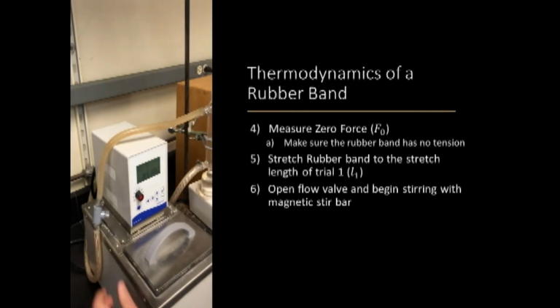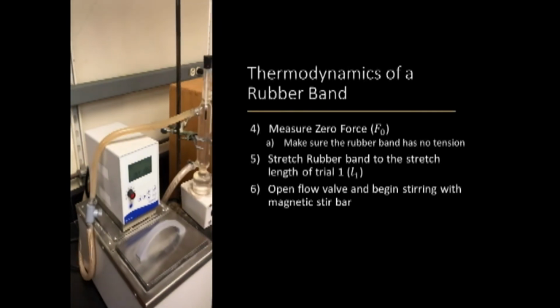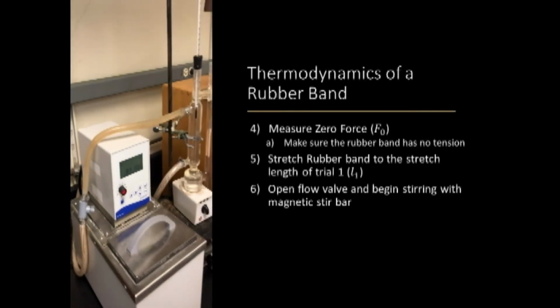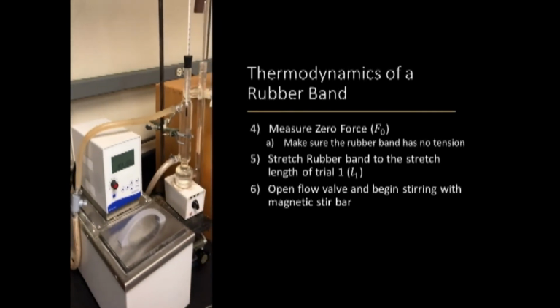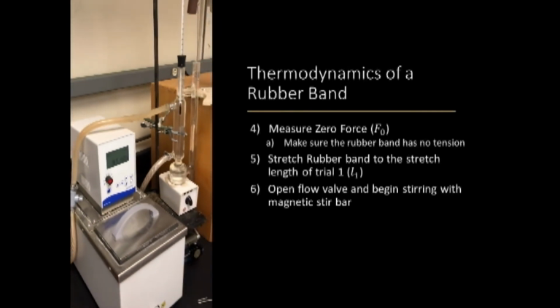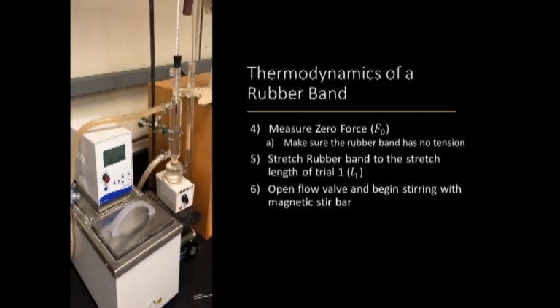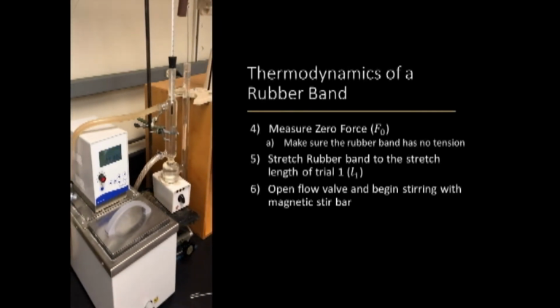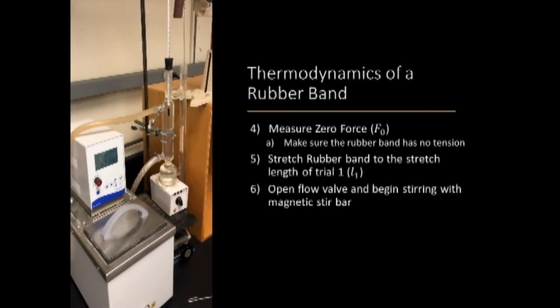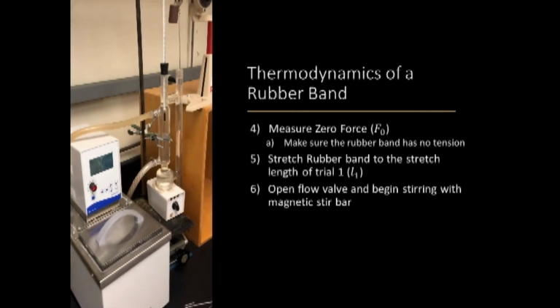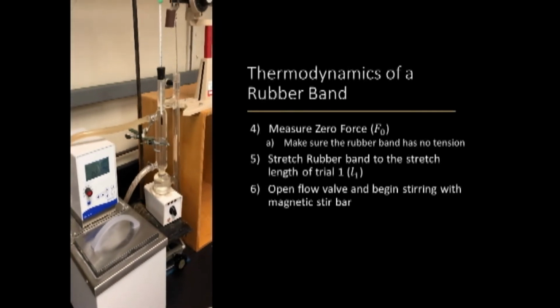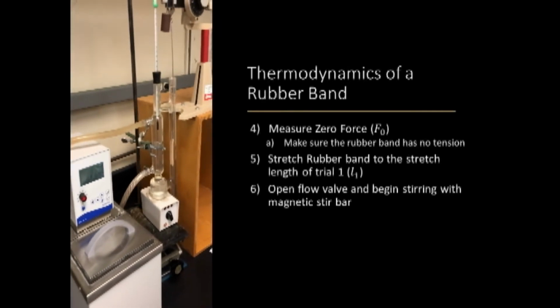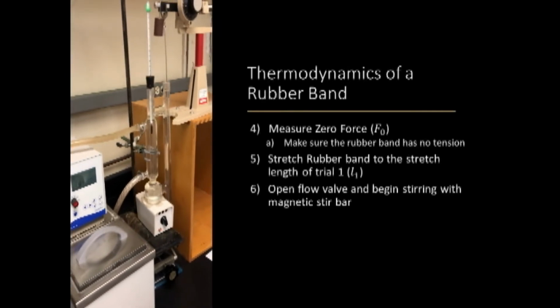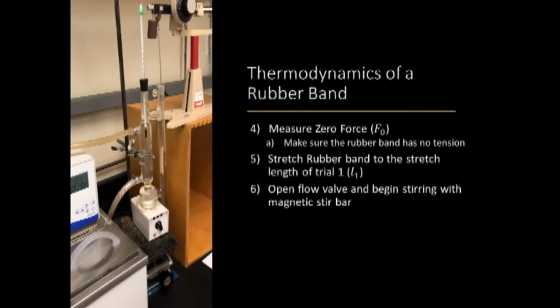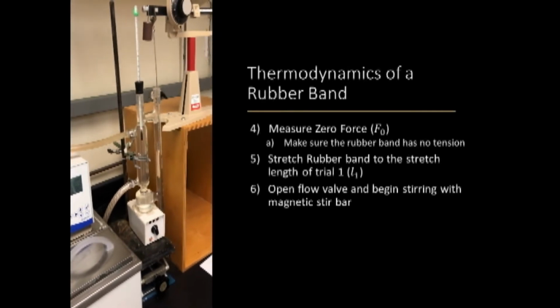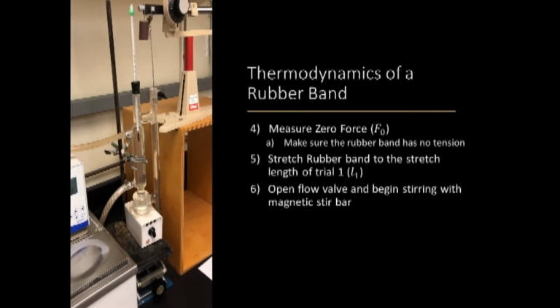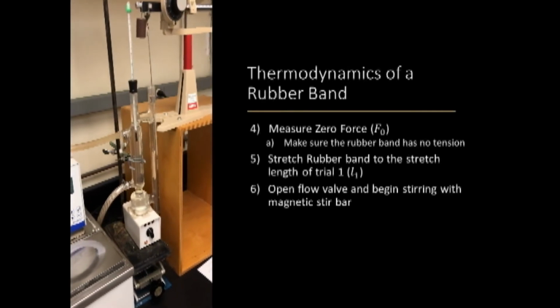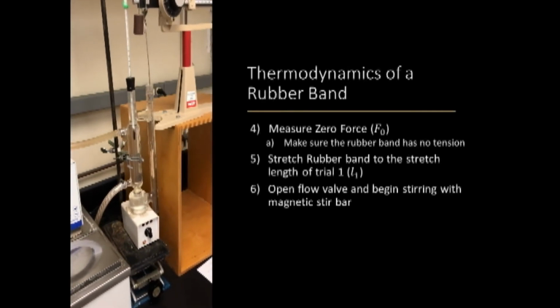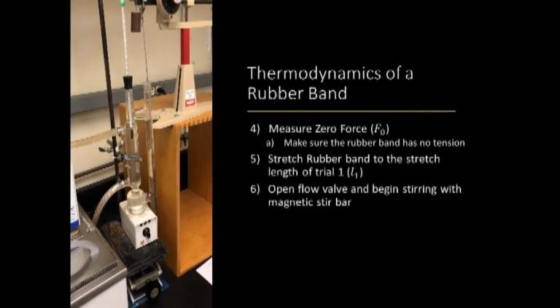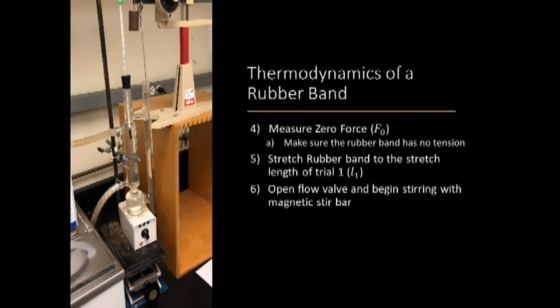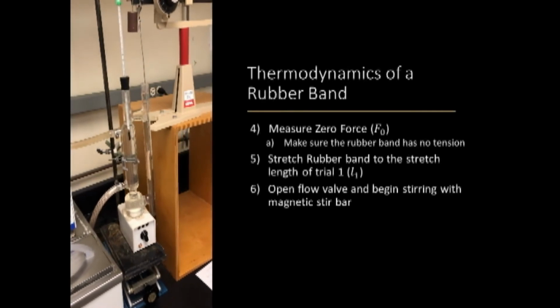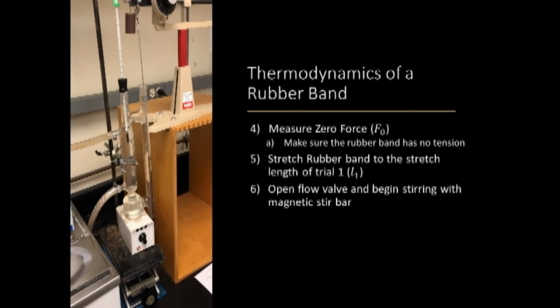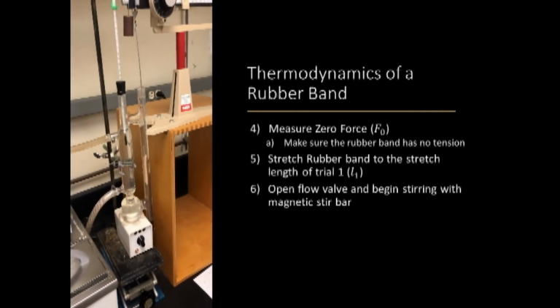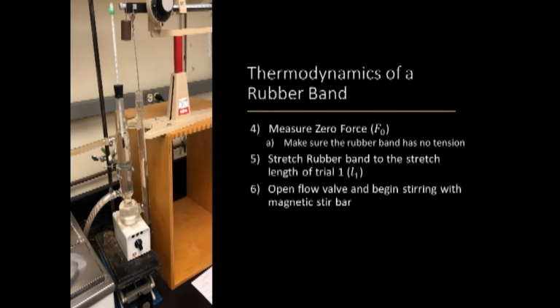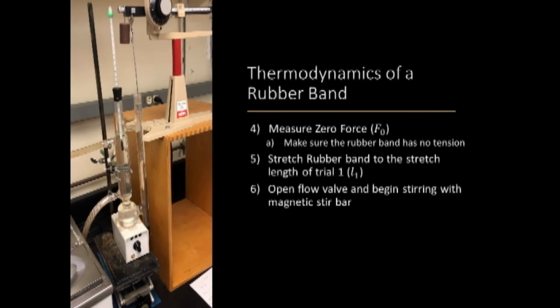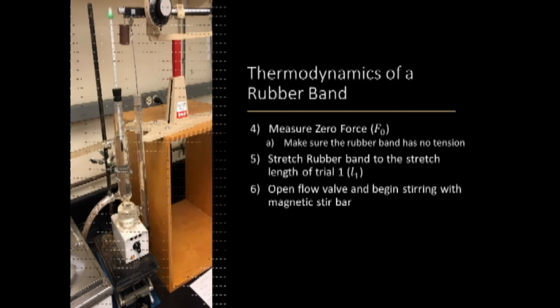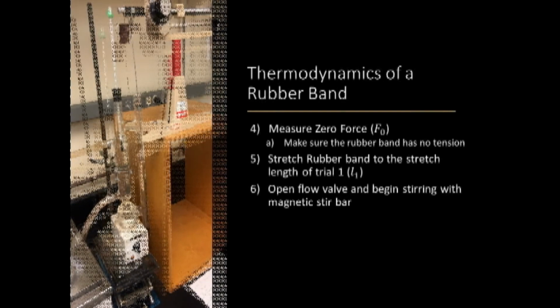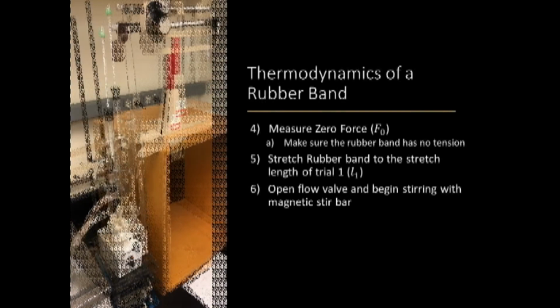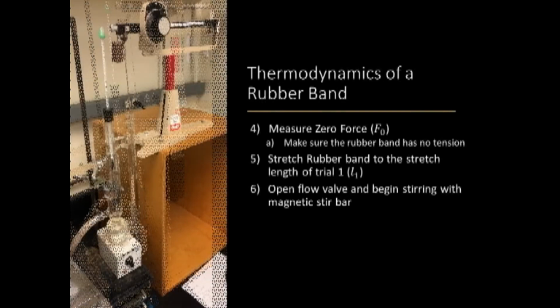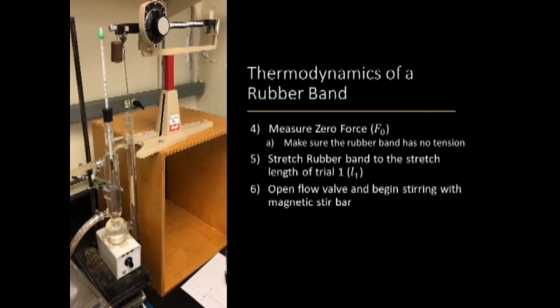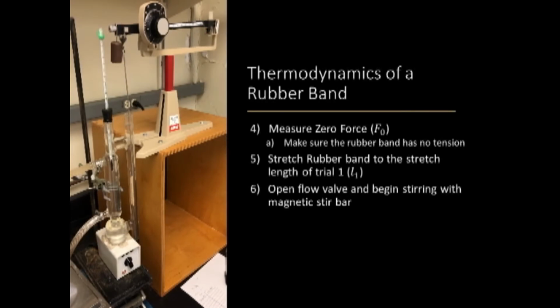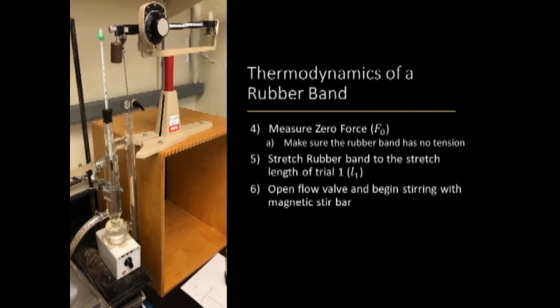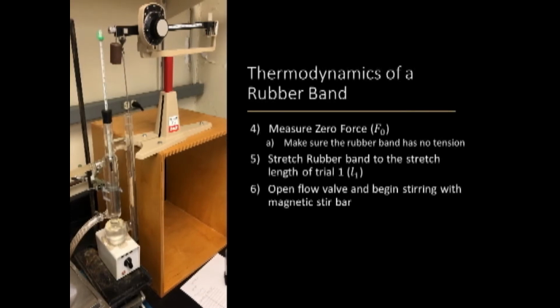Next, you will open the flow valve and begin stirring the stir bar to begin circulating the hot water to heat the apparatus and the suspended rubber band.